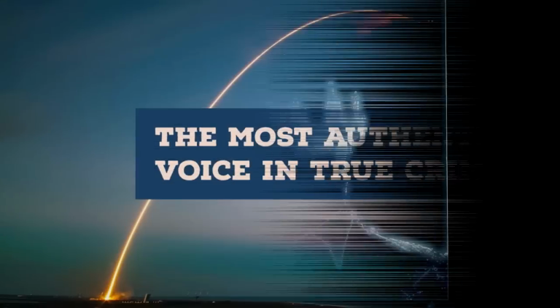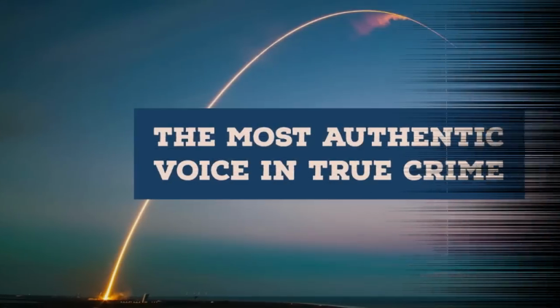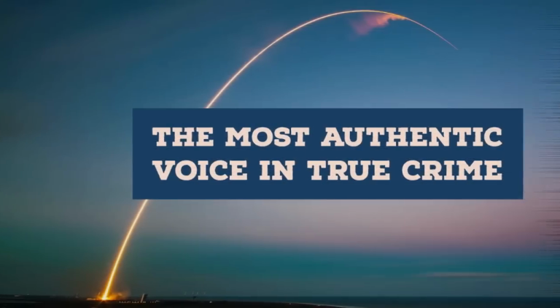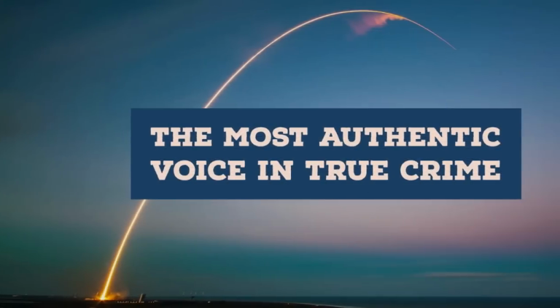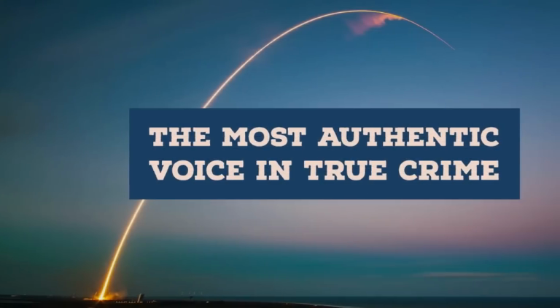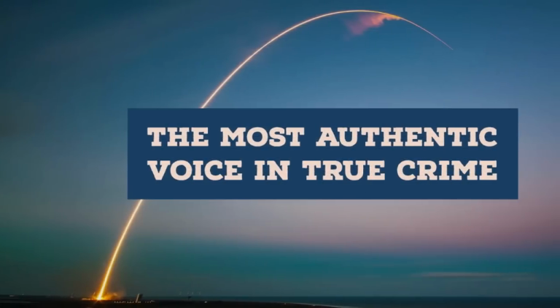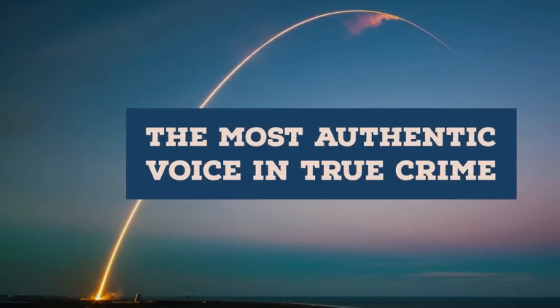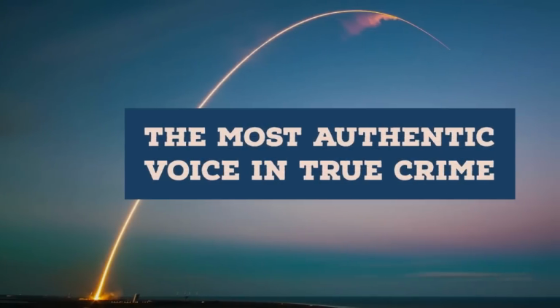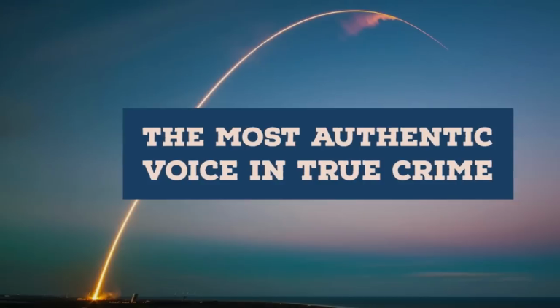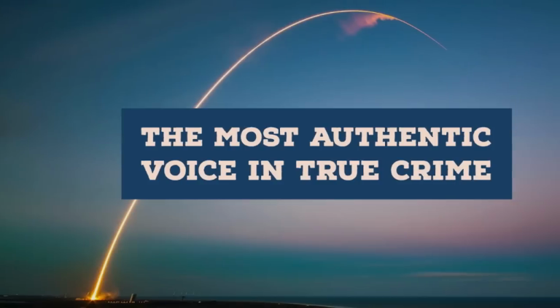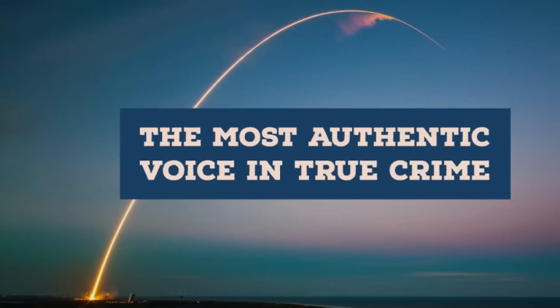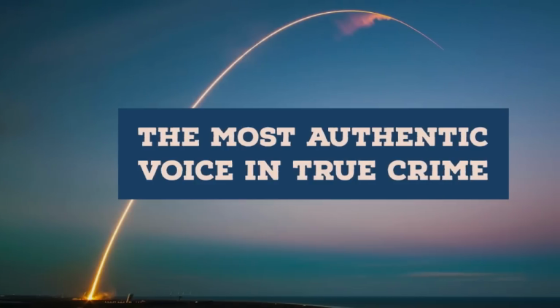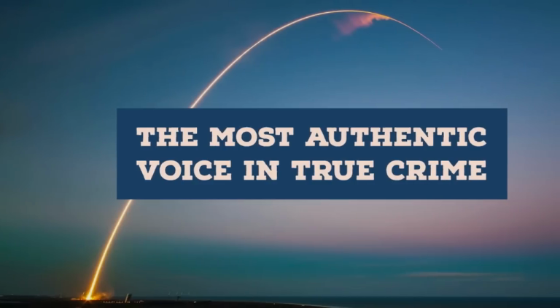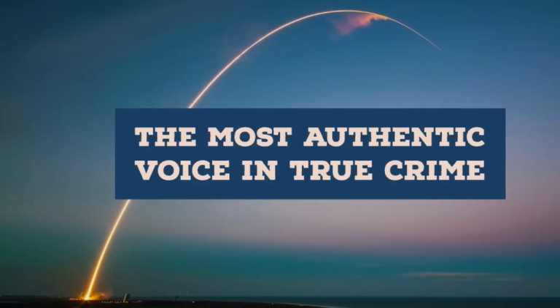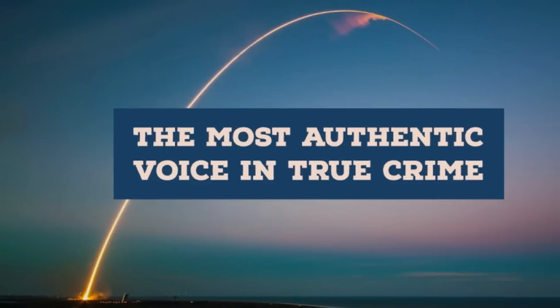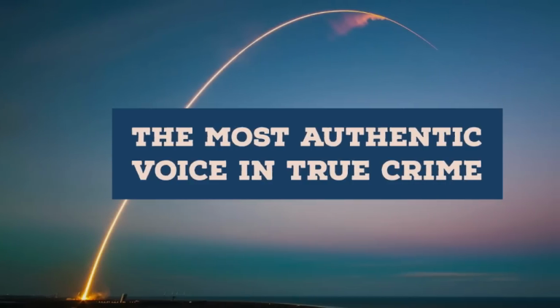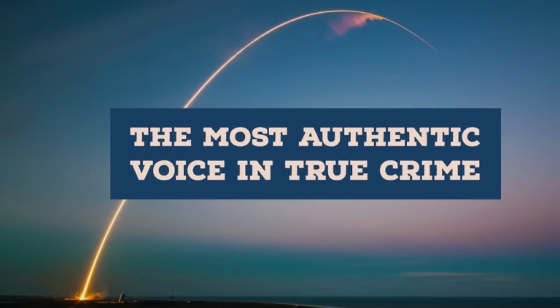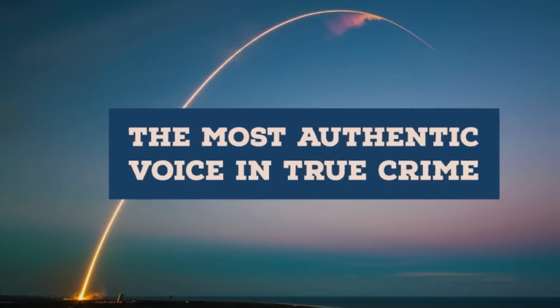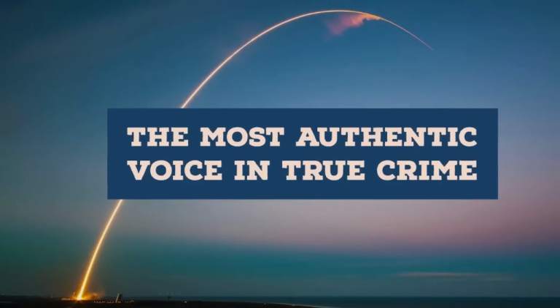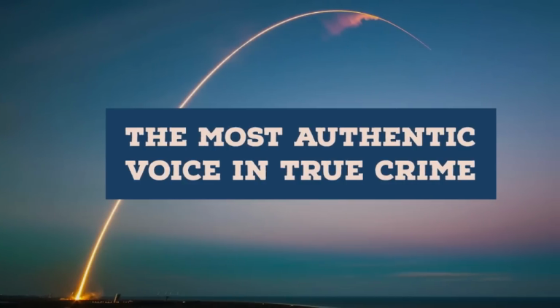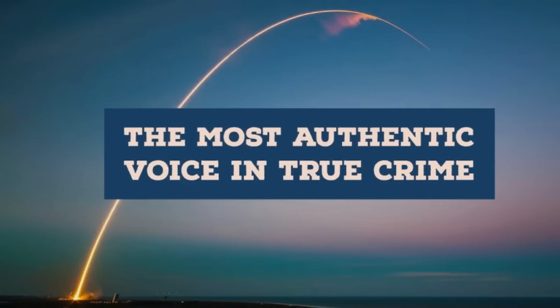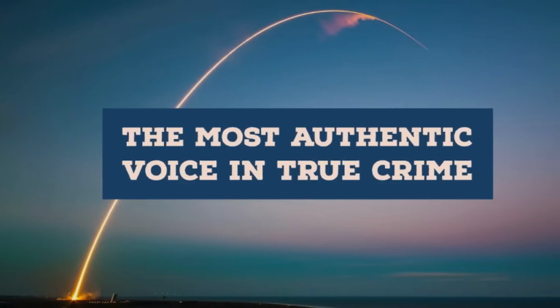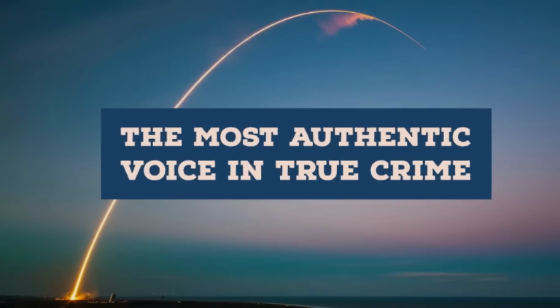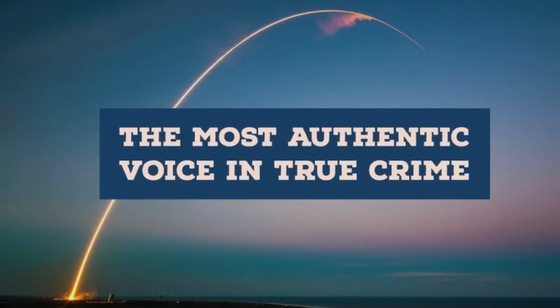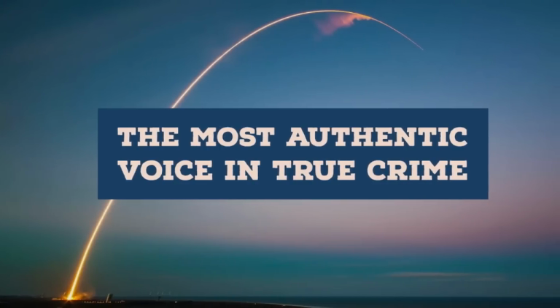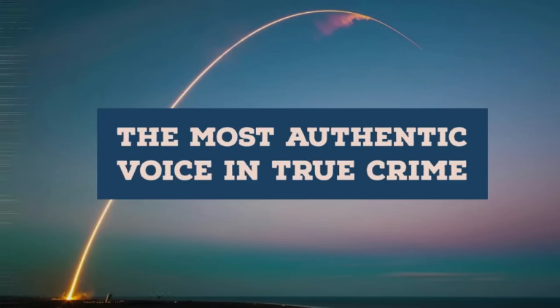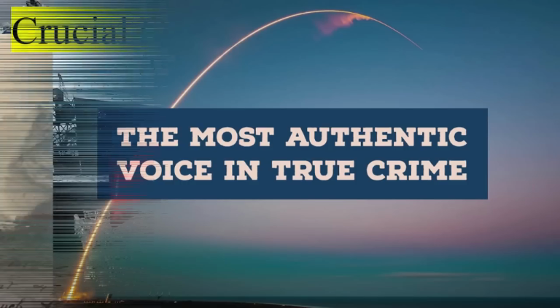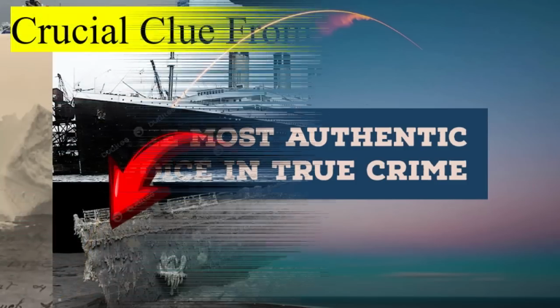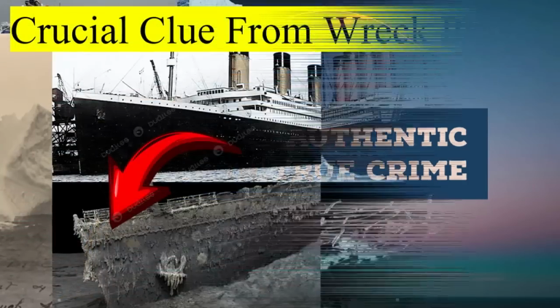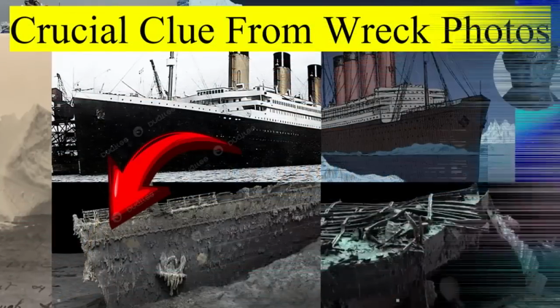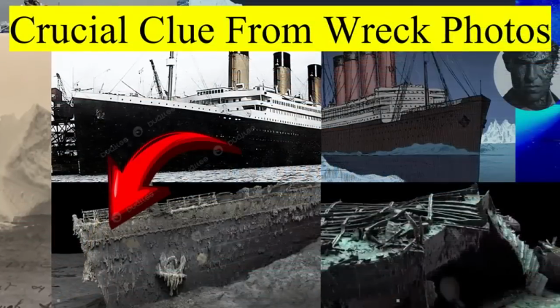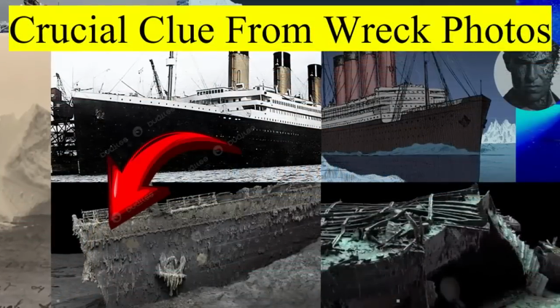Hello and welcome to True Crime Rocket Science, the most authentic voice in true crime.